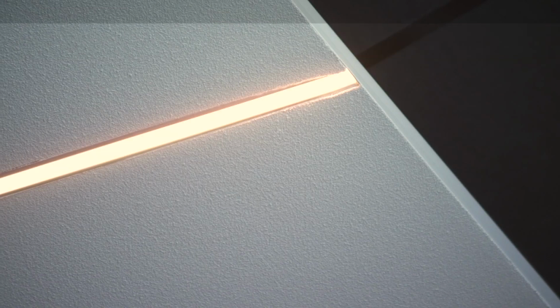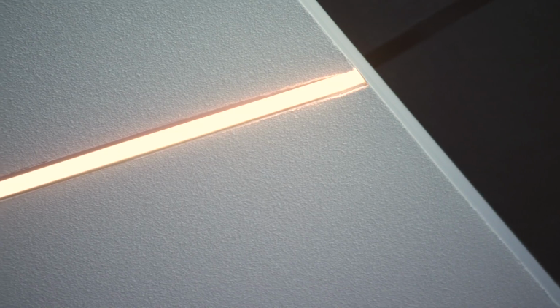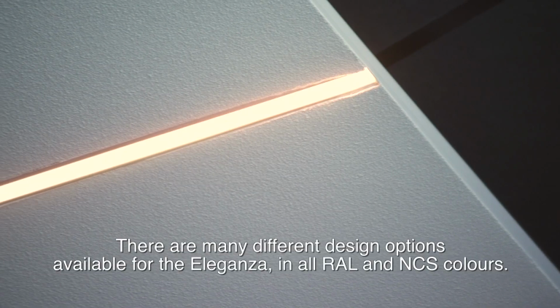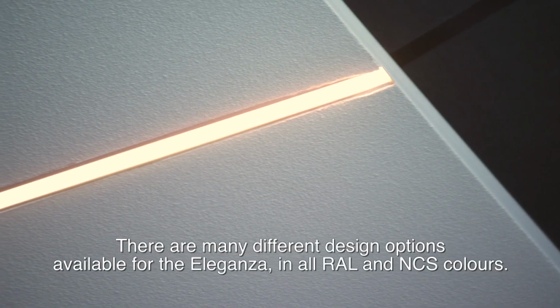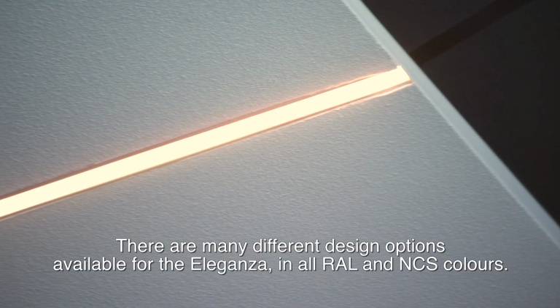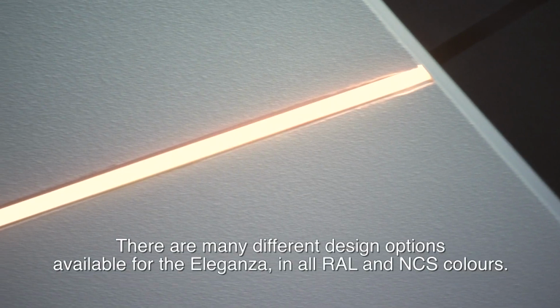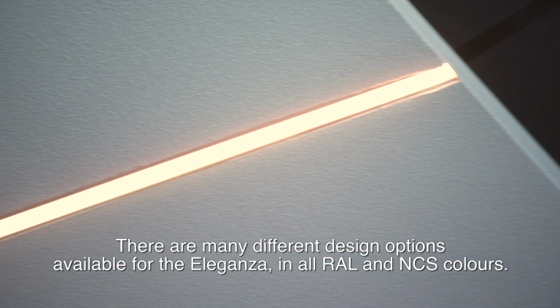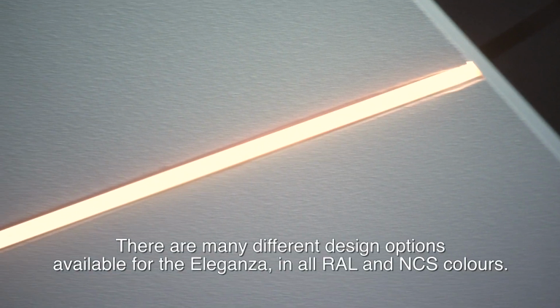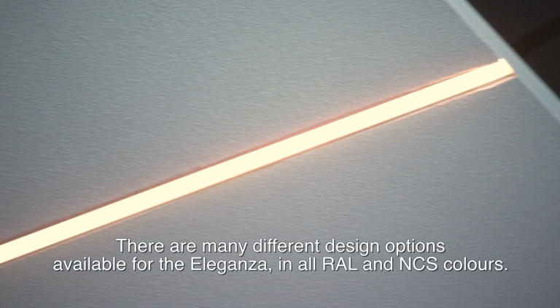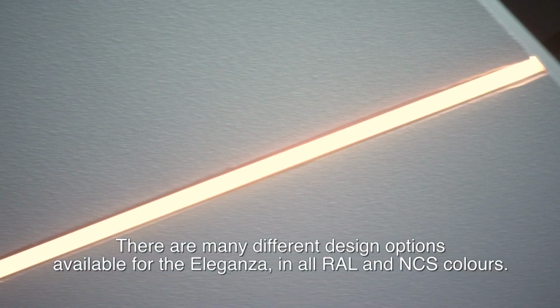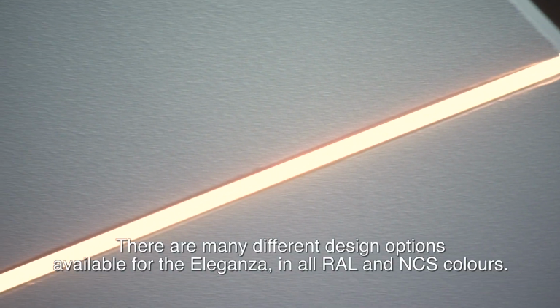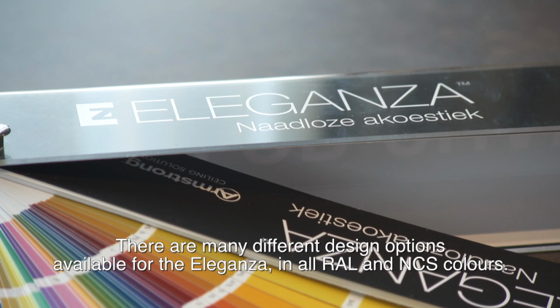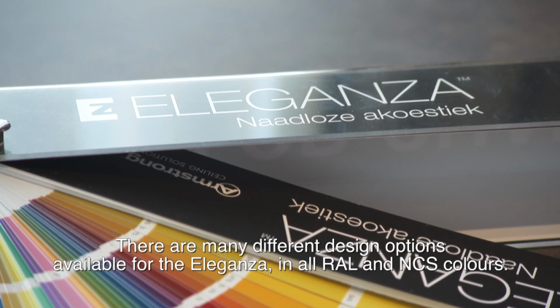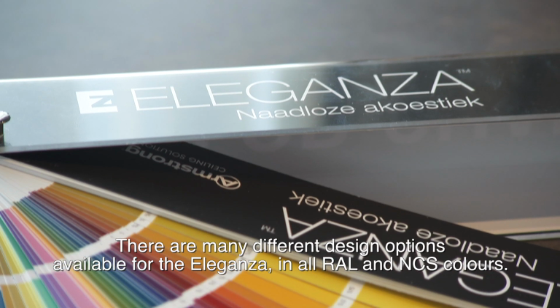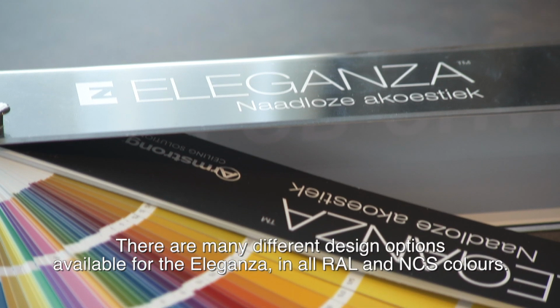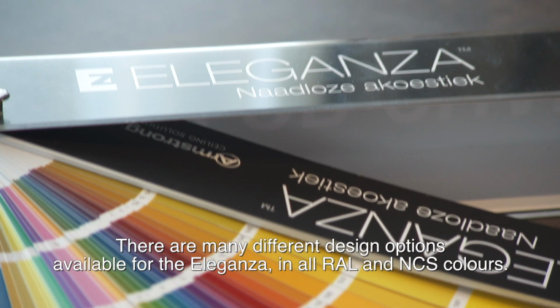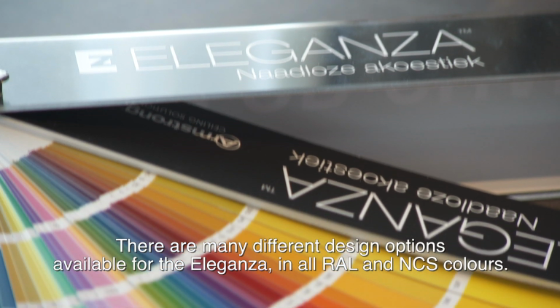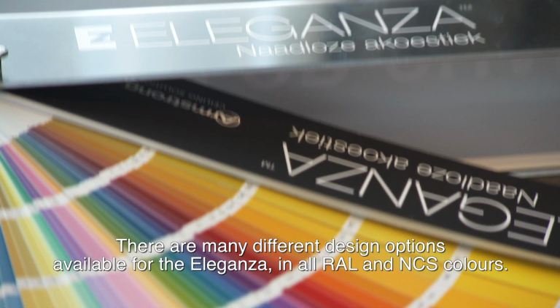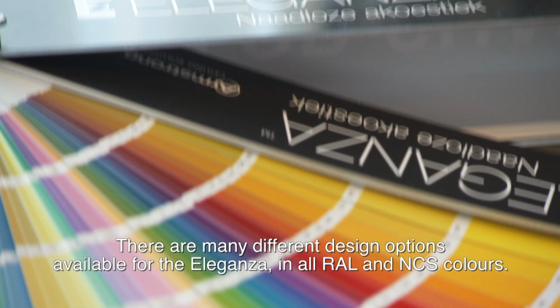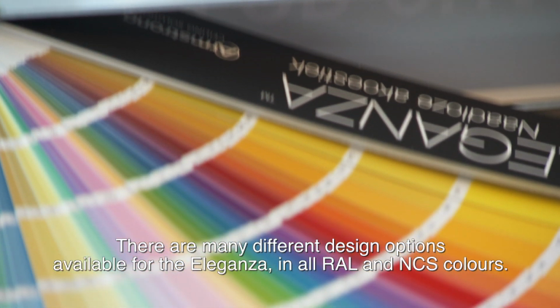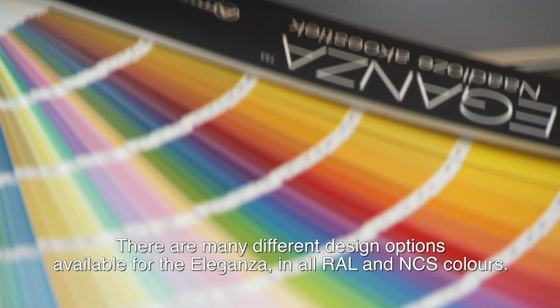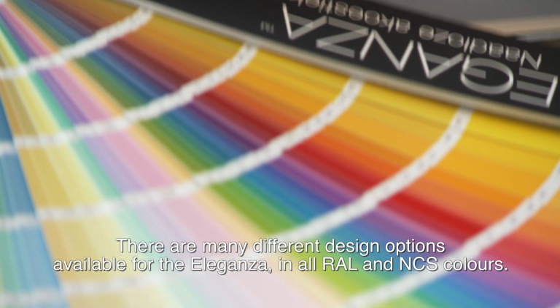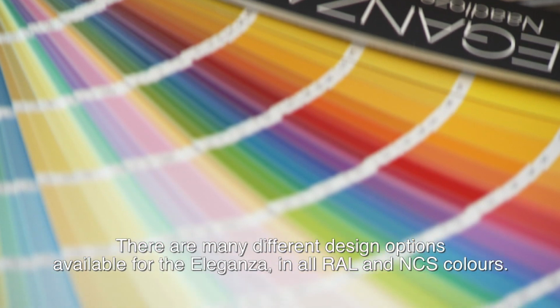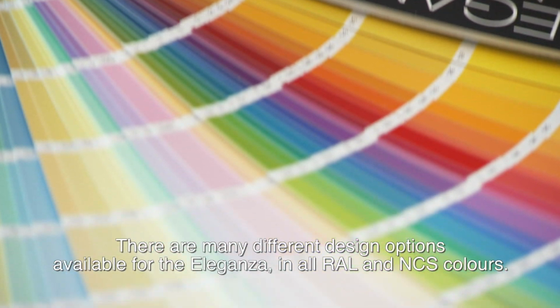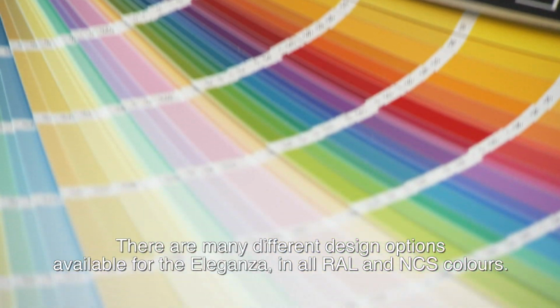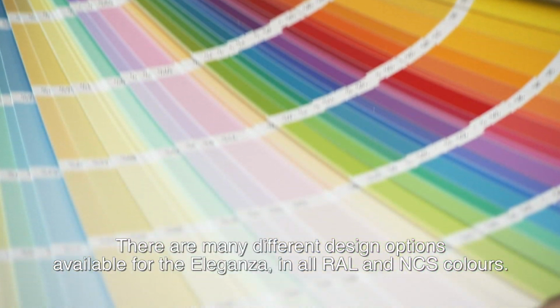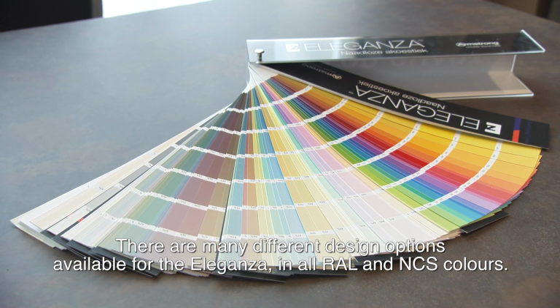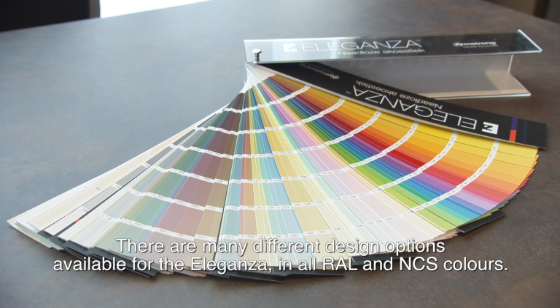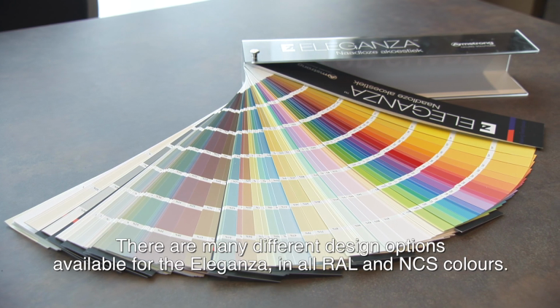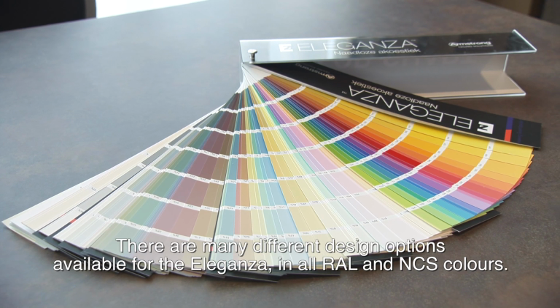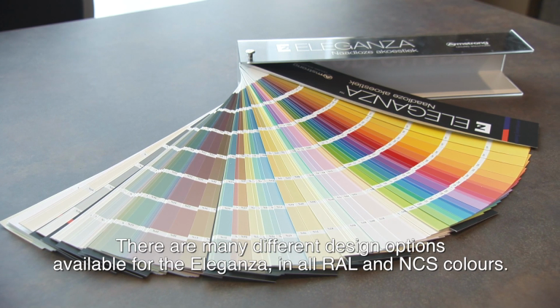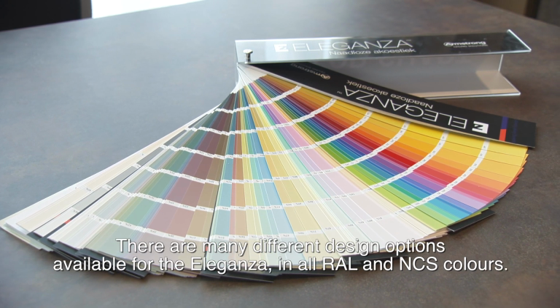There are many different design options available for the Eleganza, in all RAL and NCS colors.